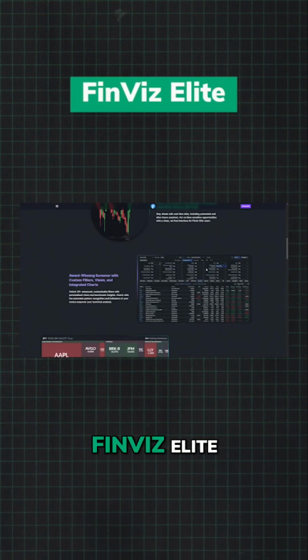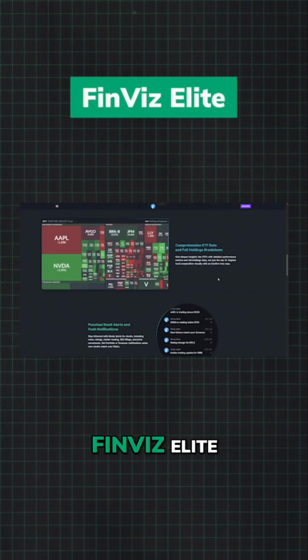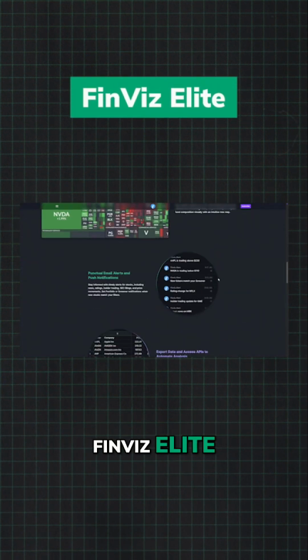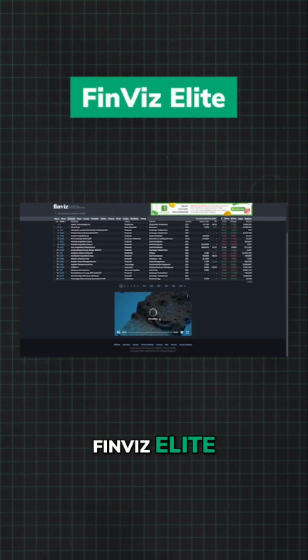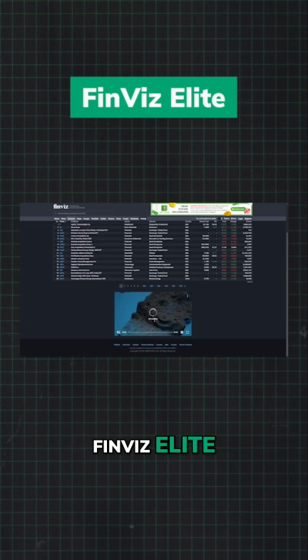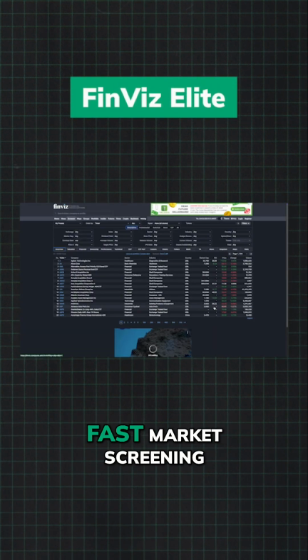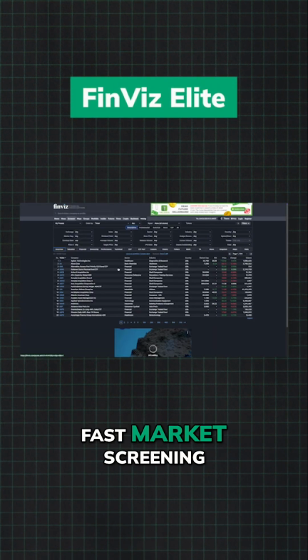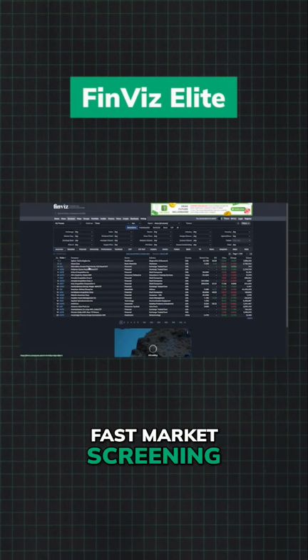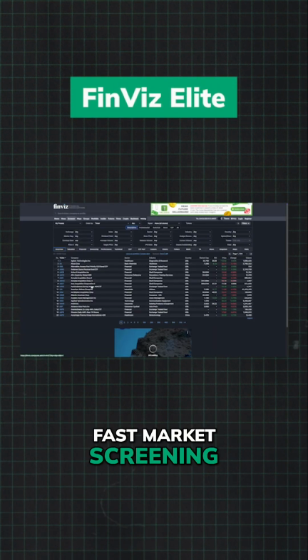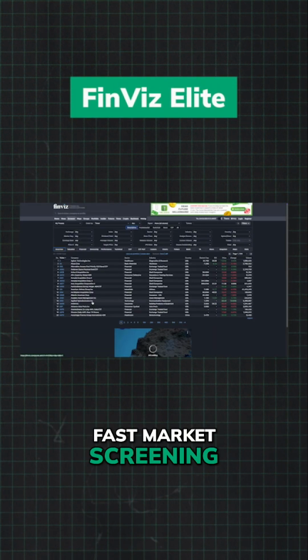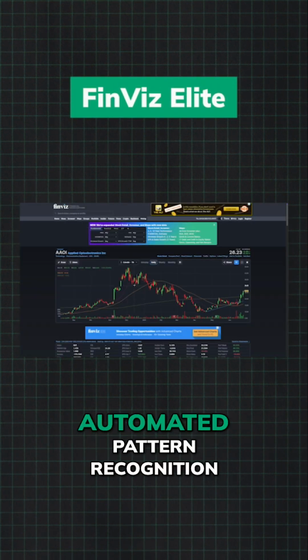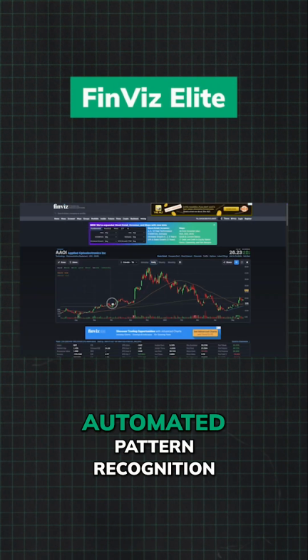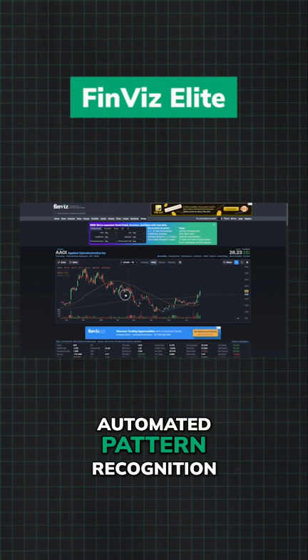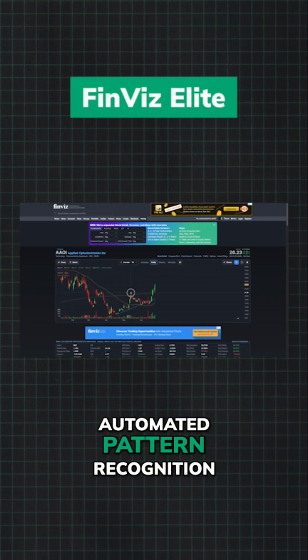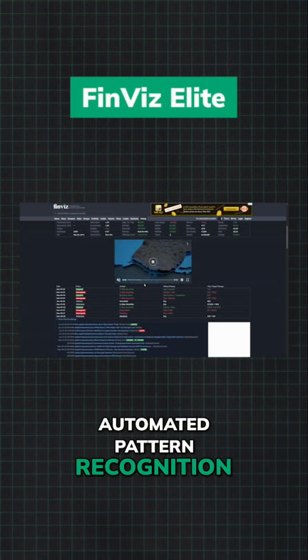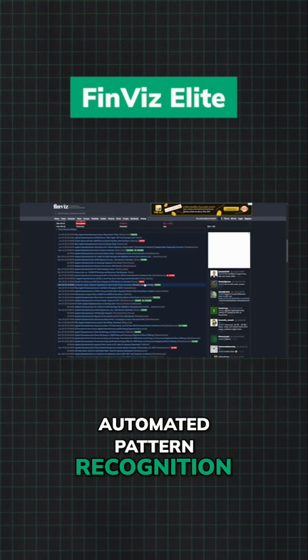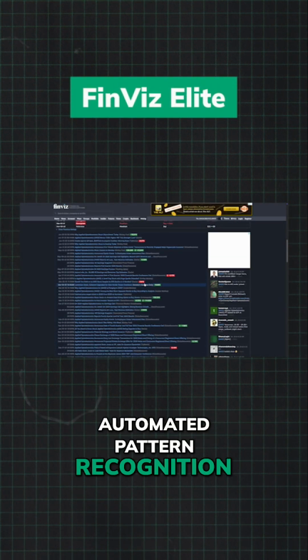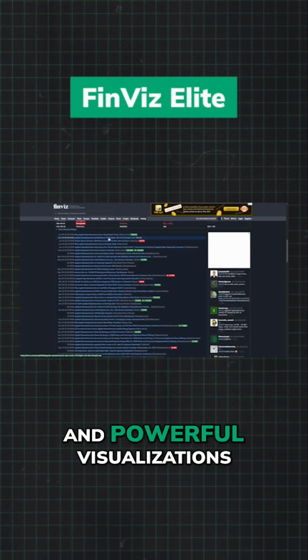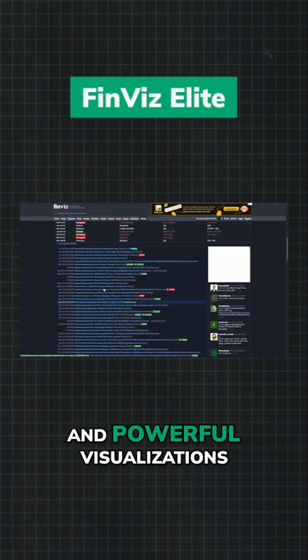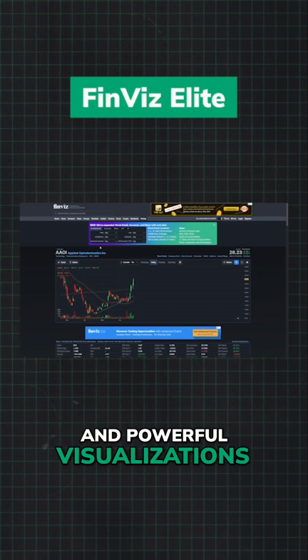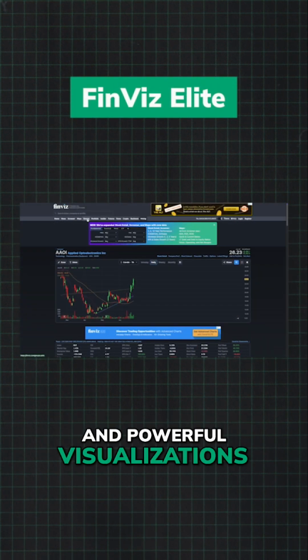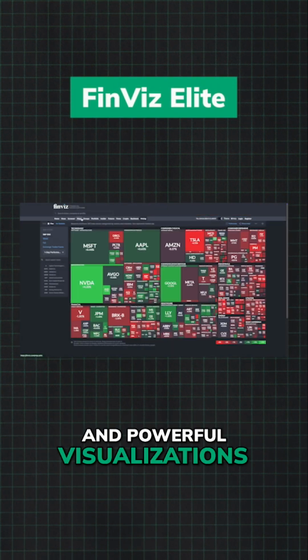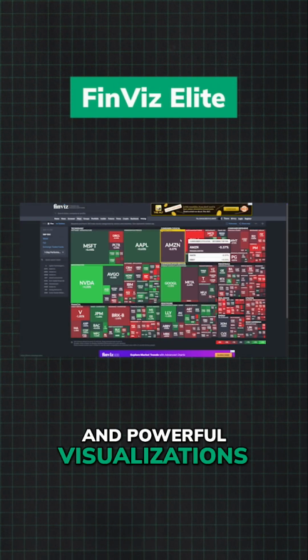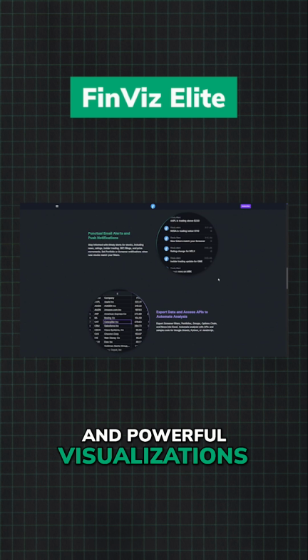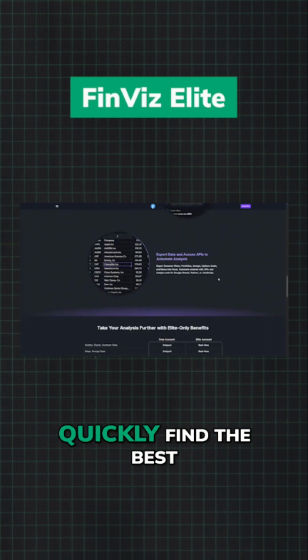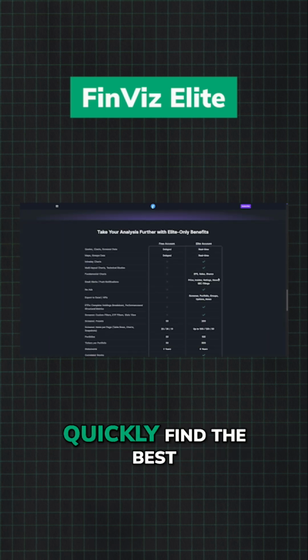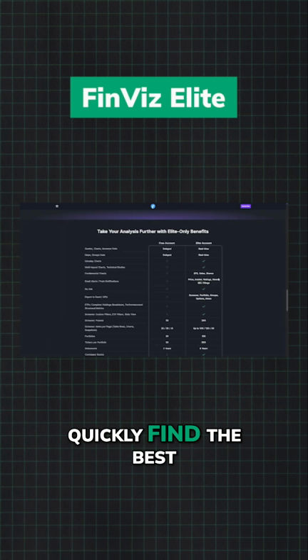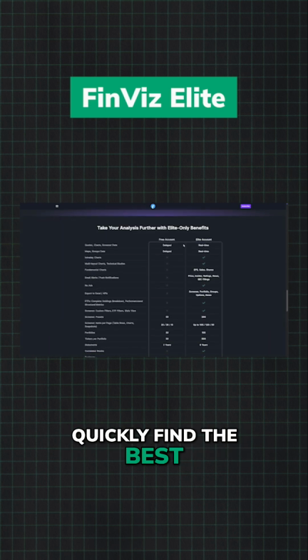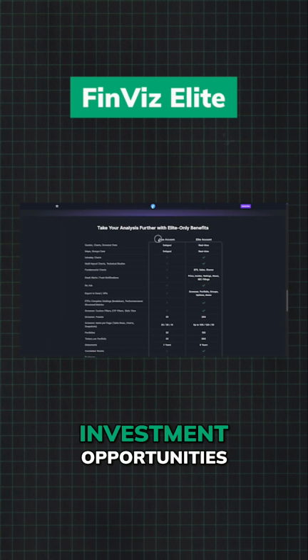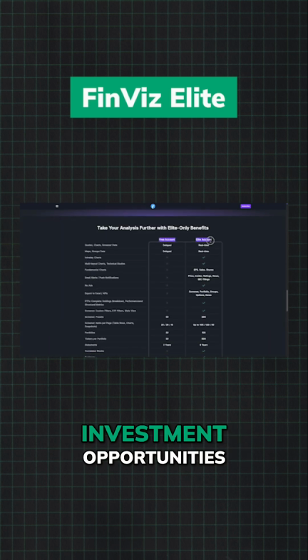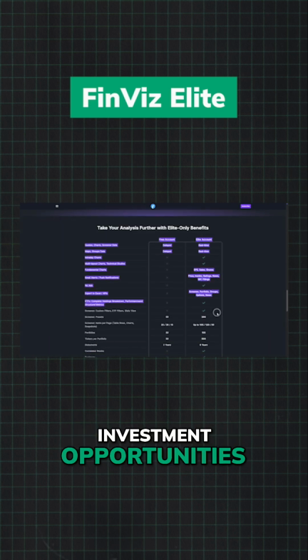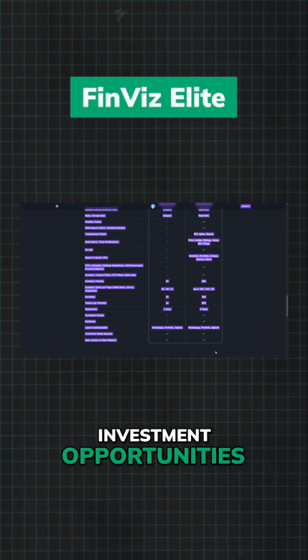Finviz Elite provides fast market screening, automated pattern recognition, and powerful visualization. Quickly find the best investment opportunities.